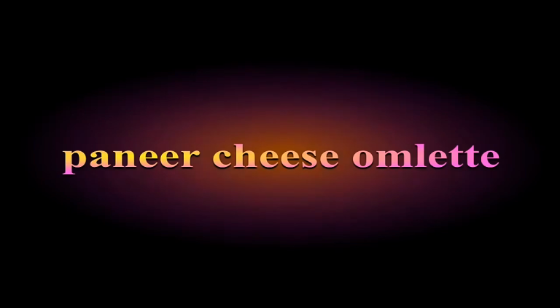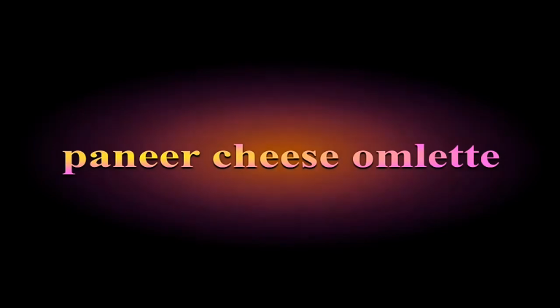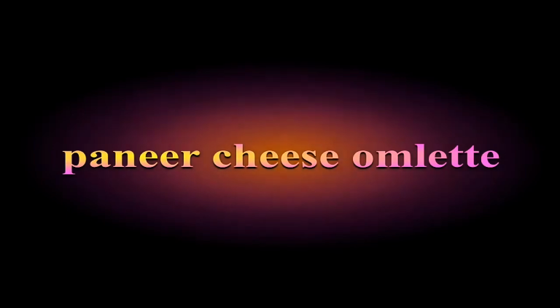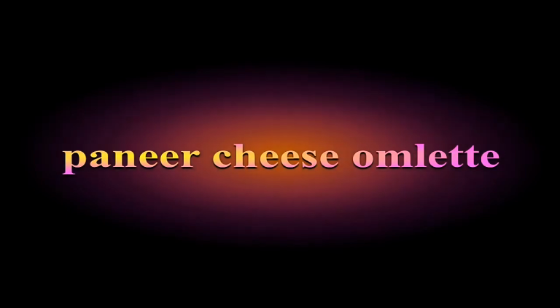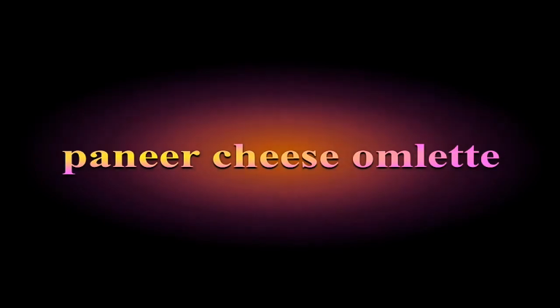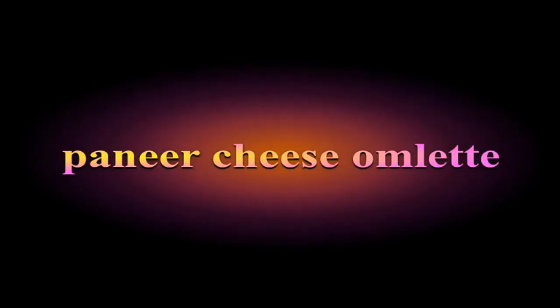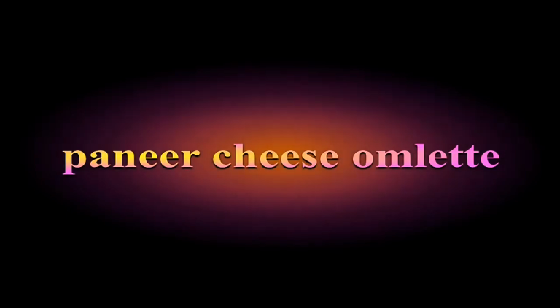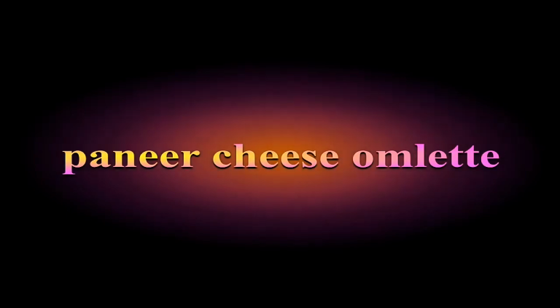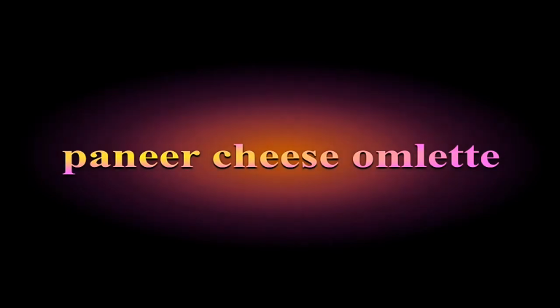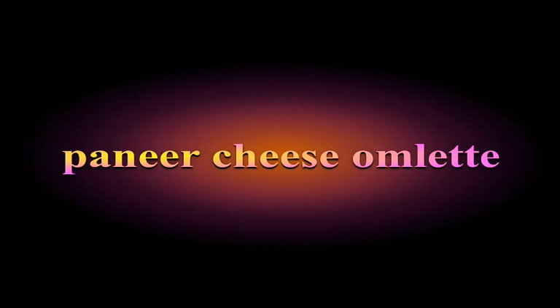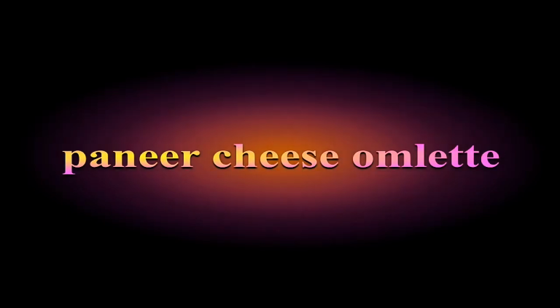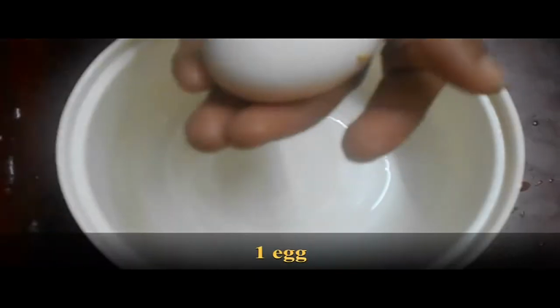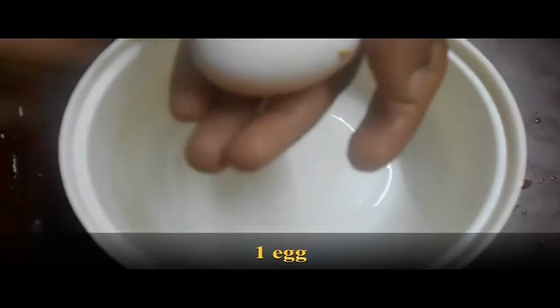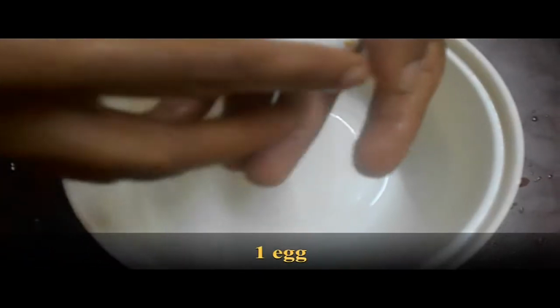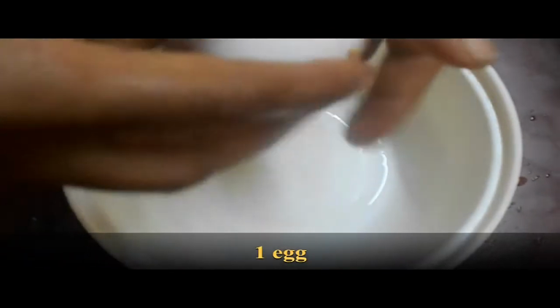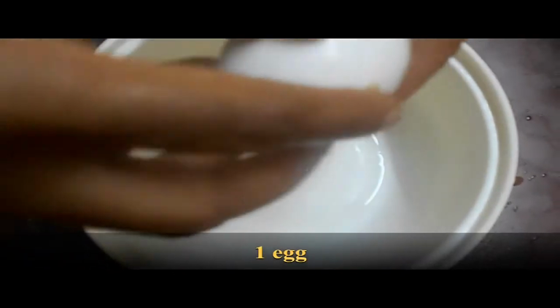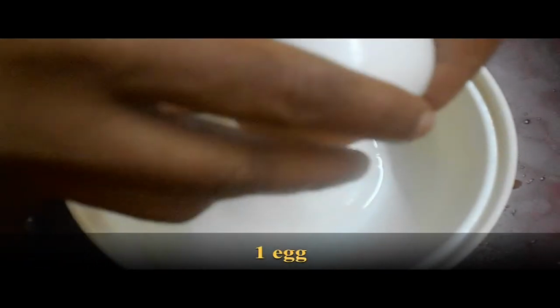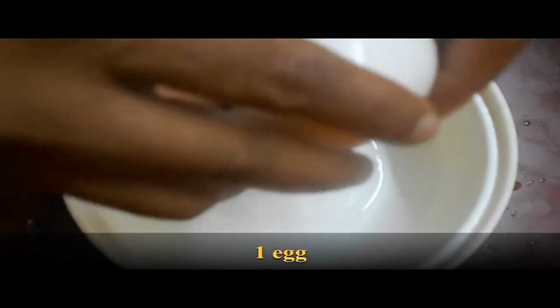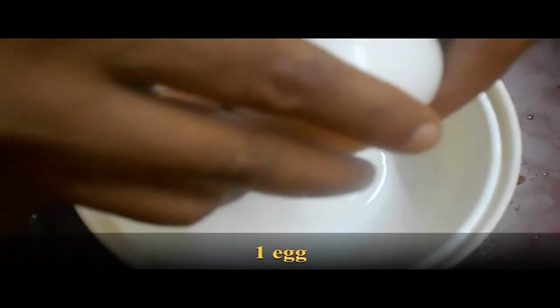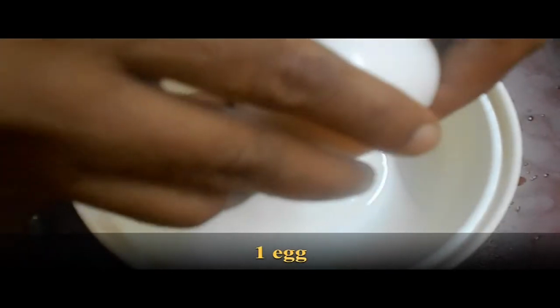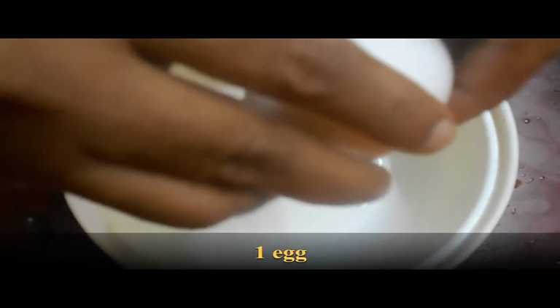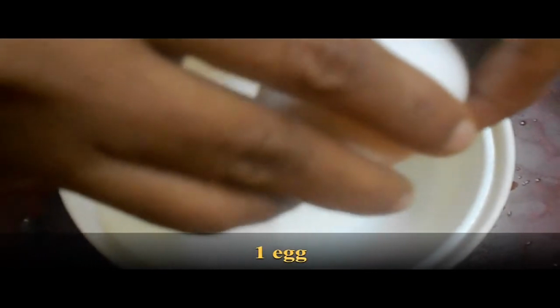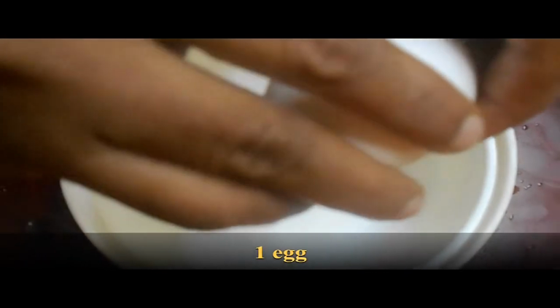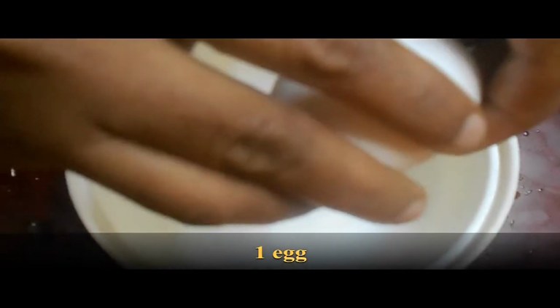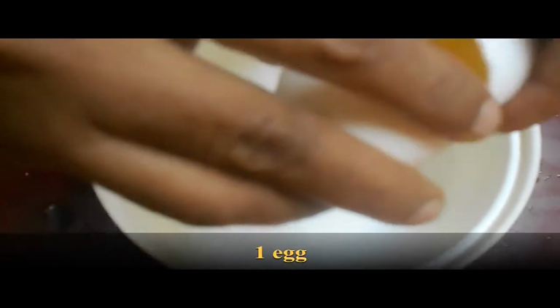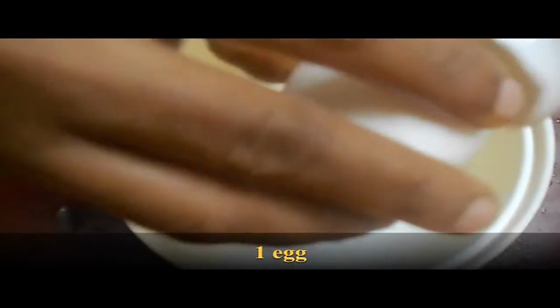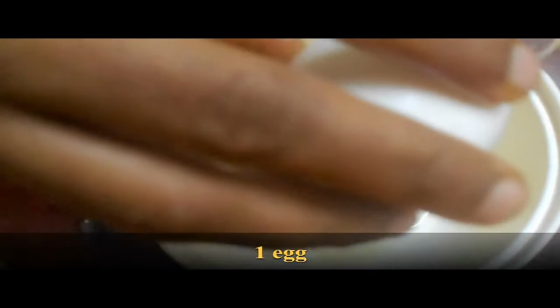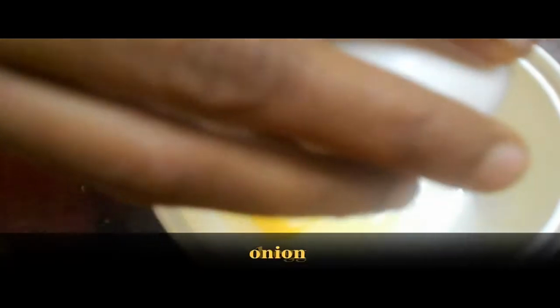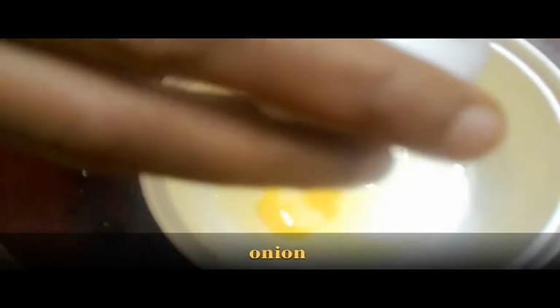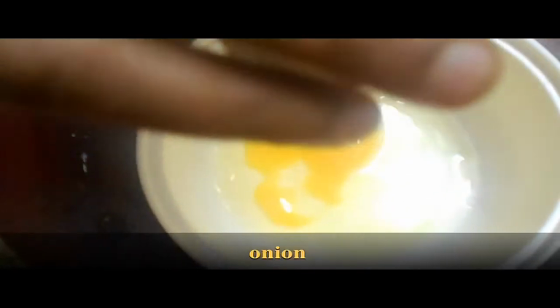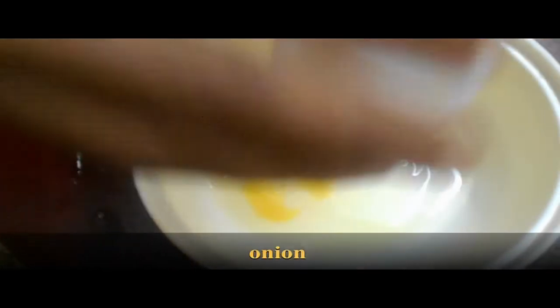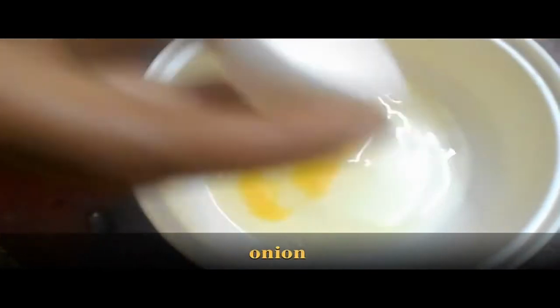First recipe is cheese sandwich. You will need one egg. You will cook a nice sandwich.